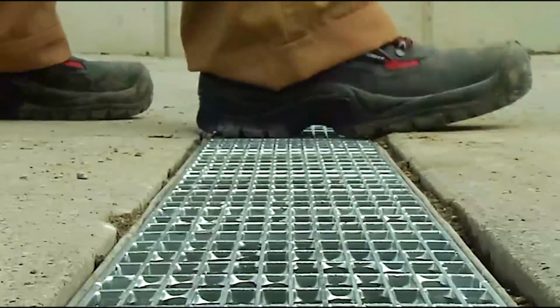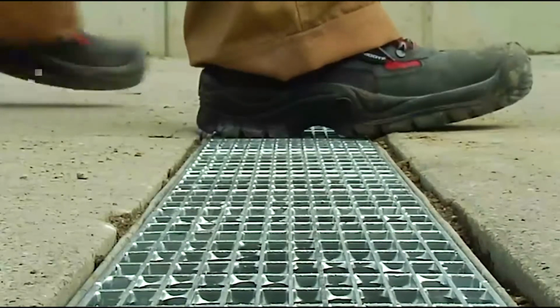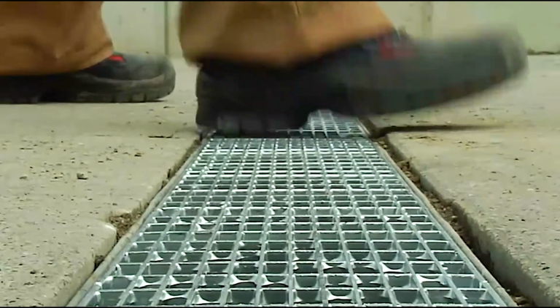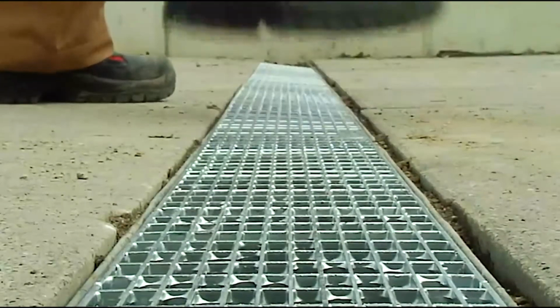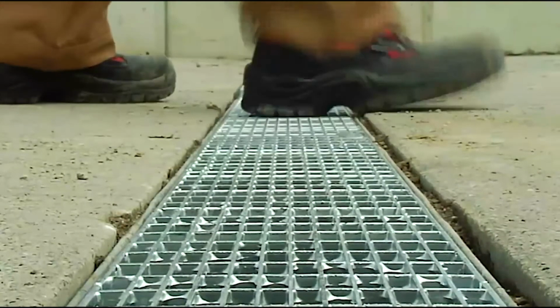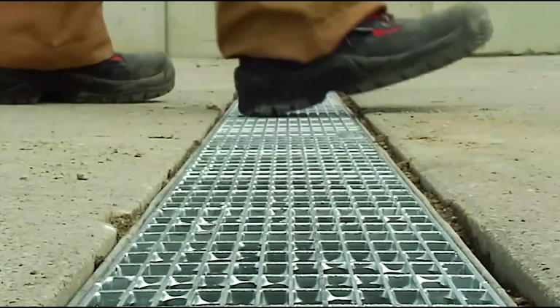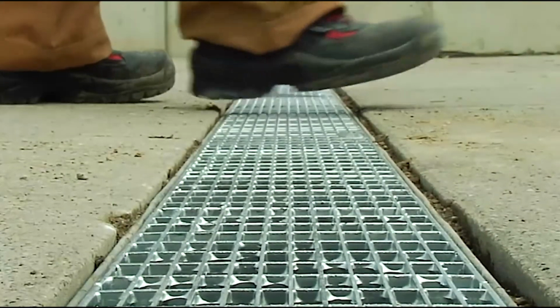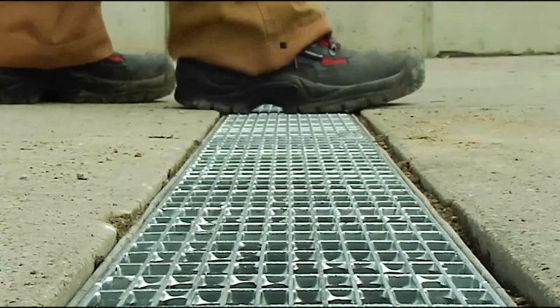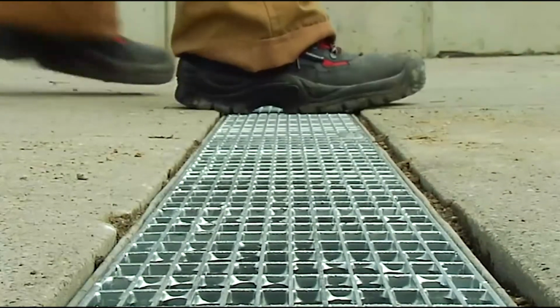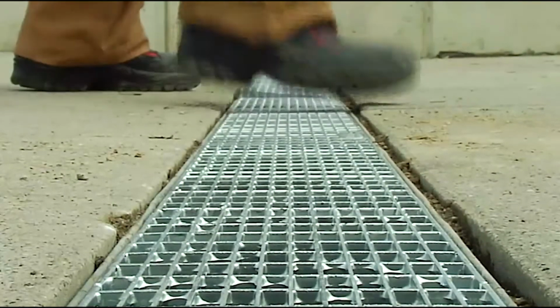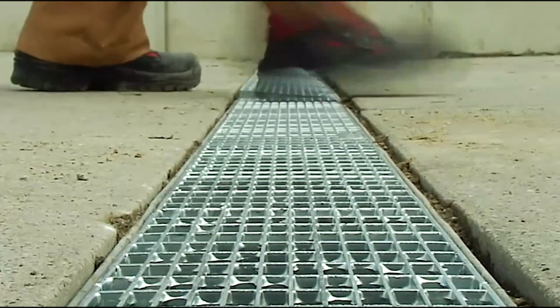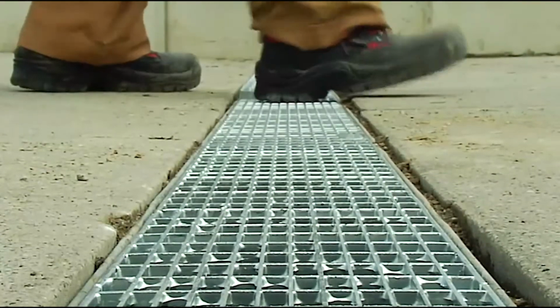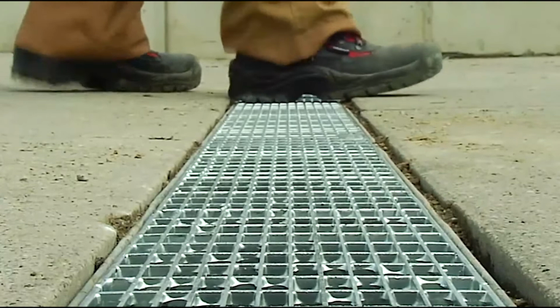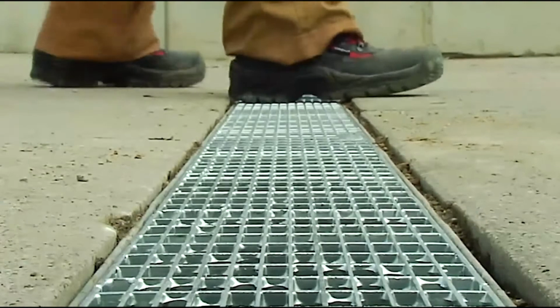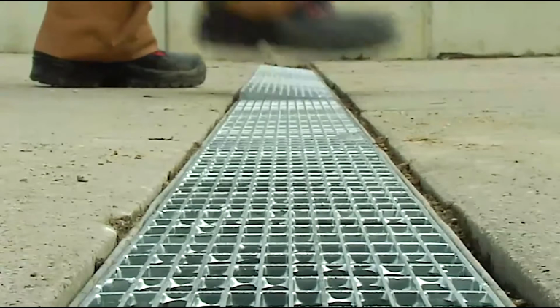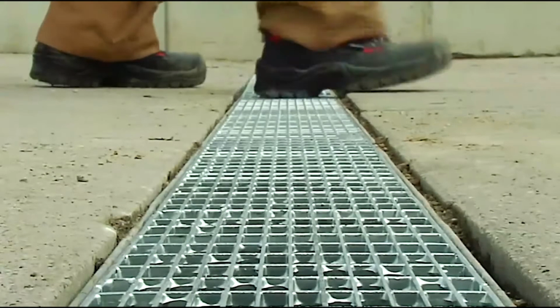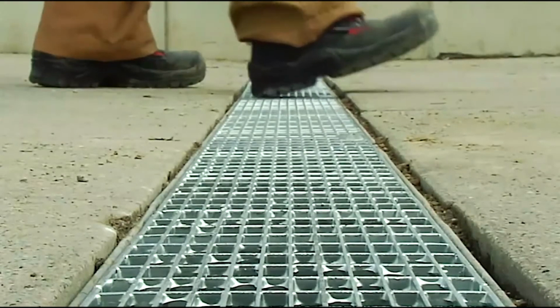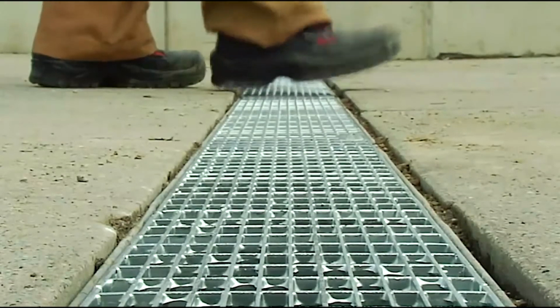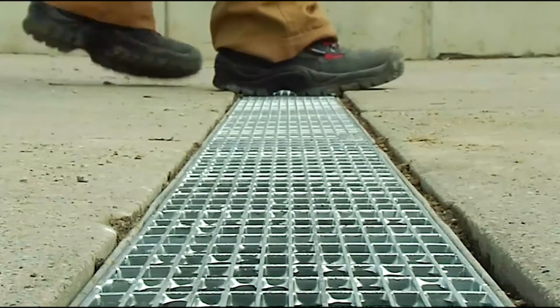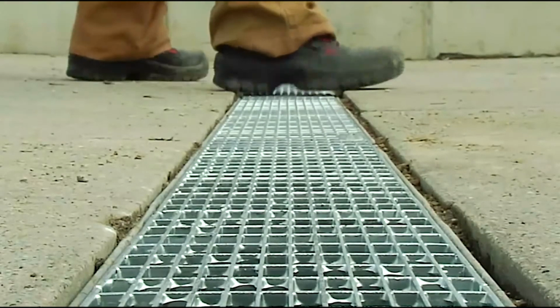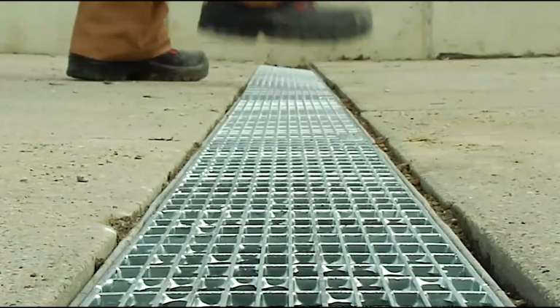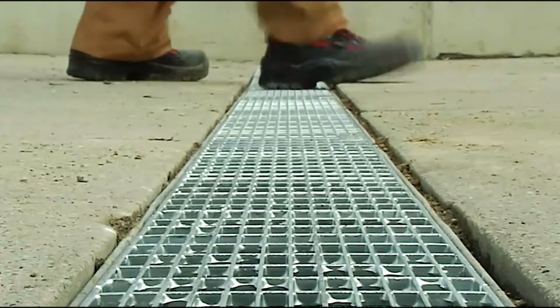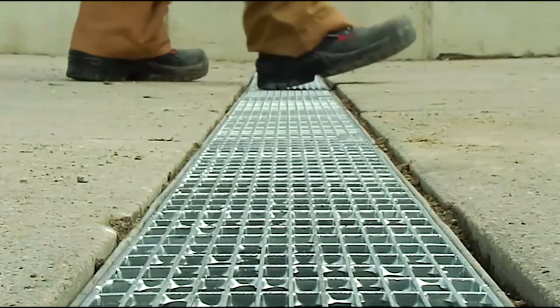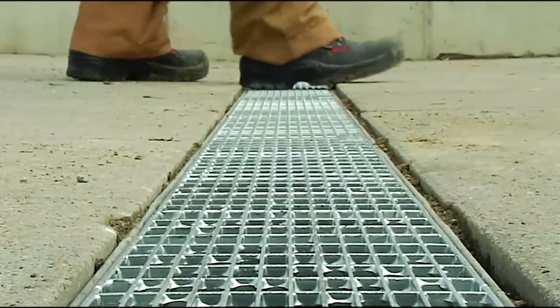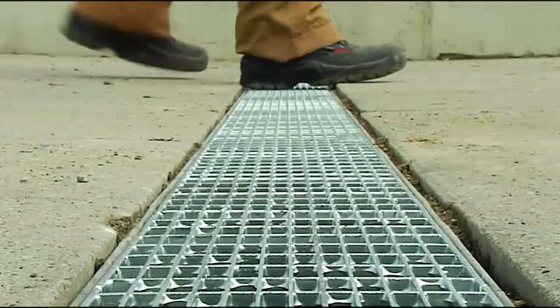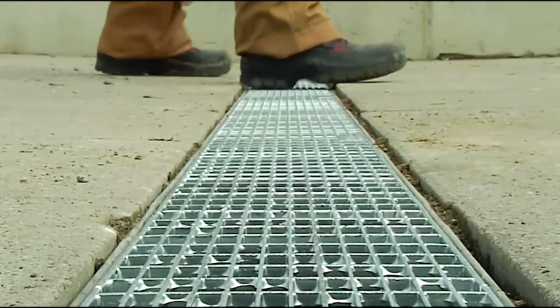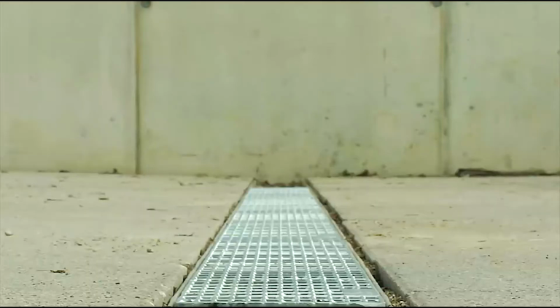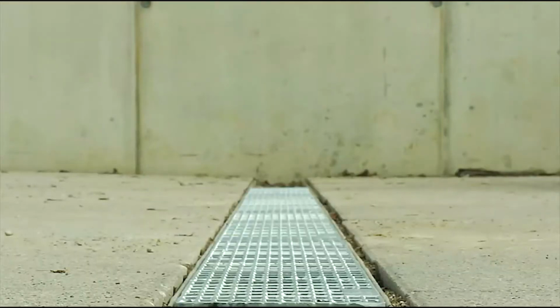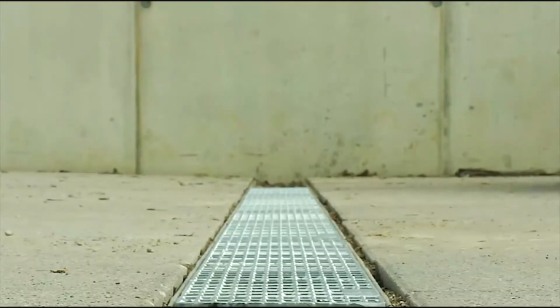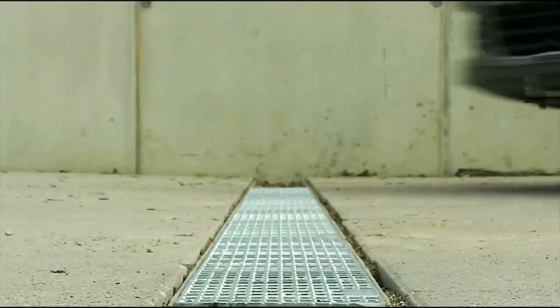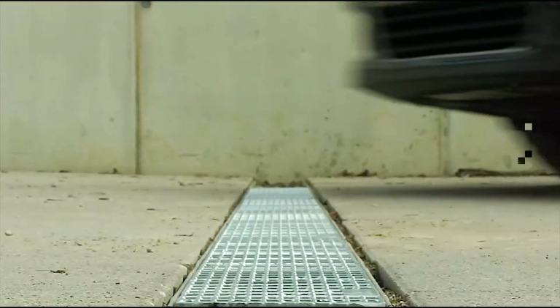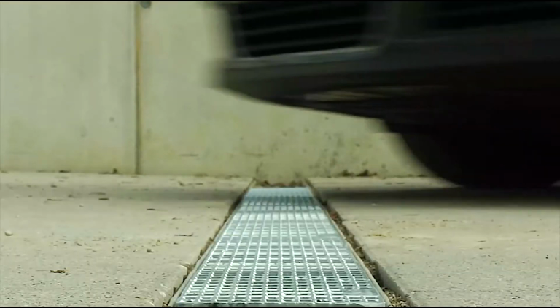We then push it down on the other side until it engages there. You can also simply step on it. That's how easy it is. So now the grating fits well and can do its job.